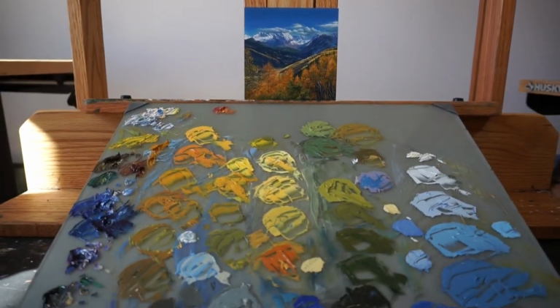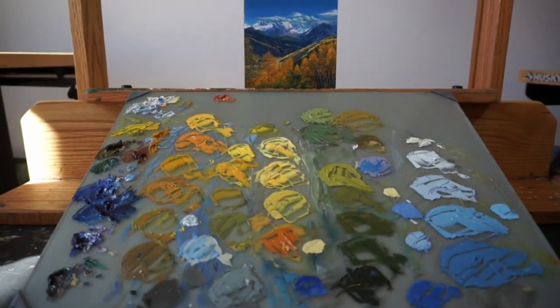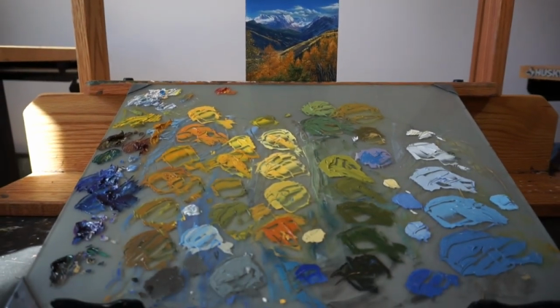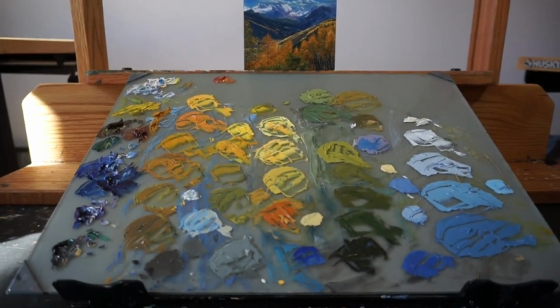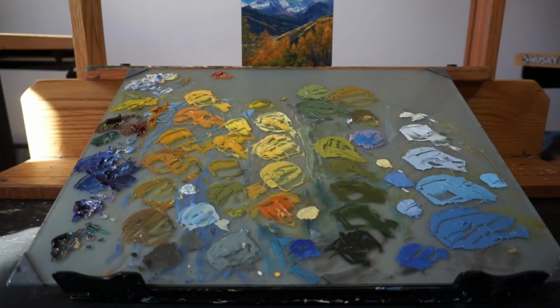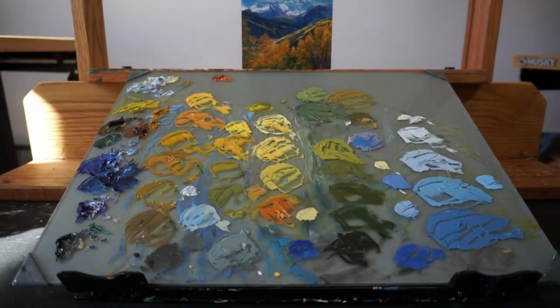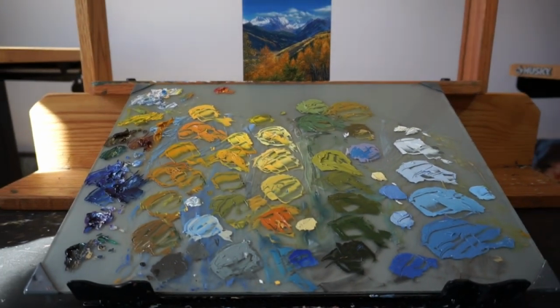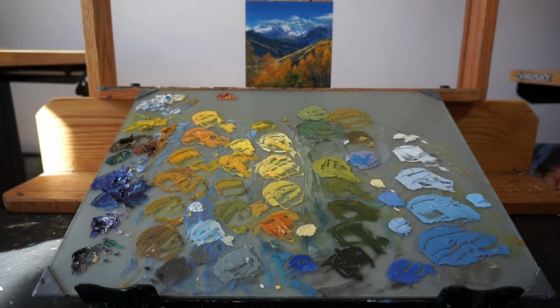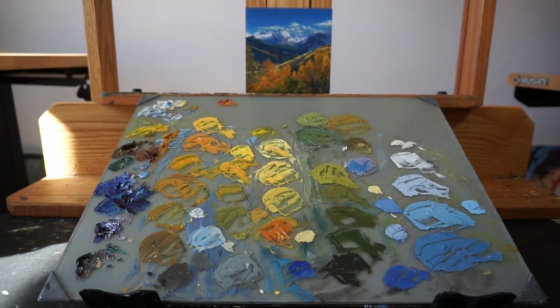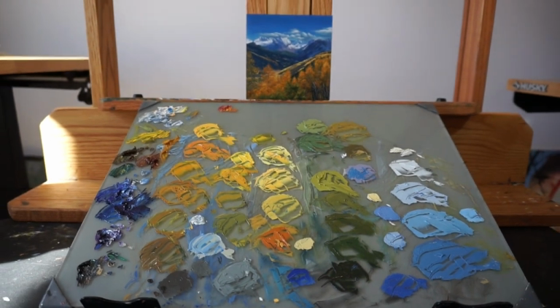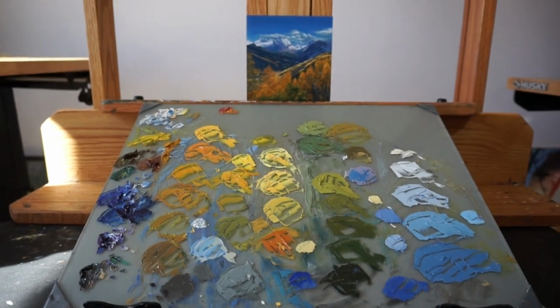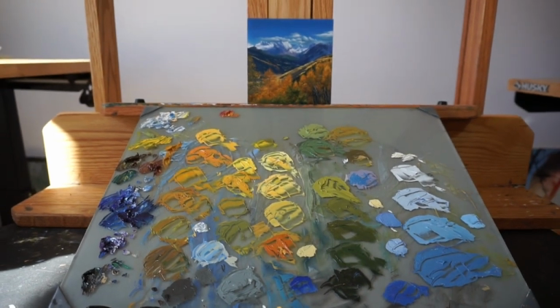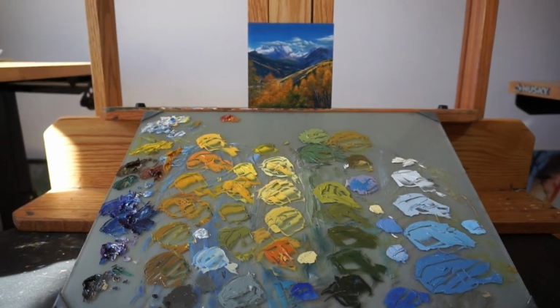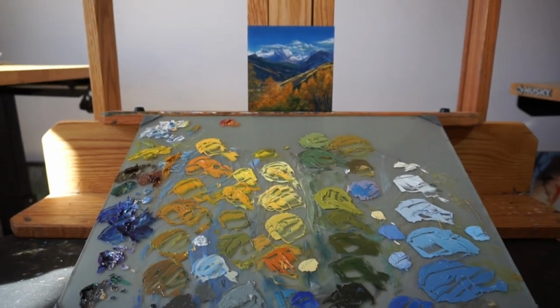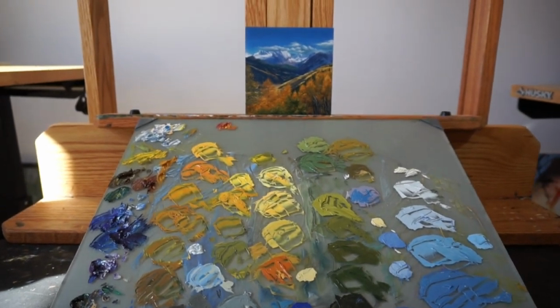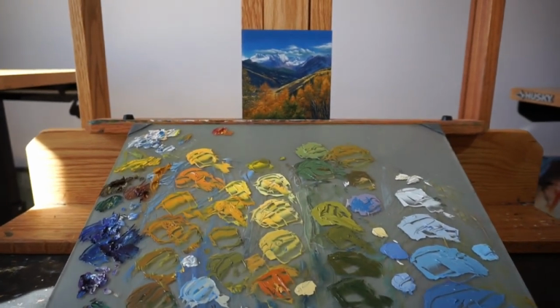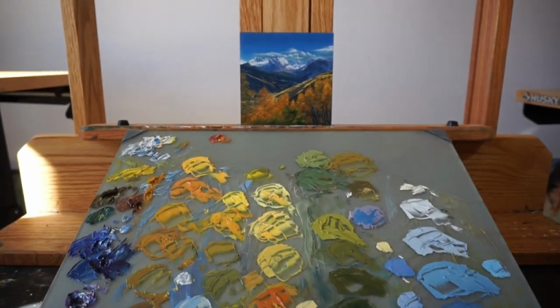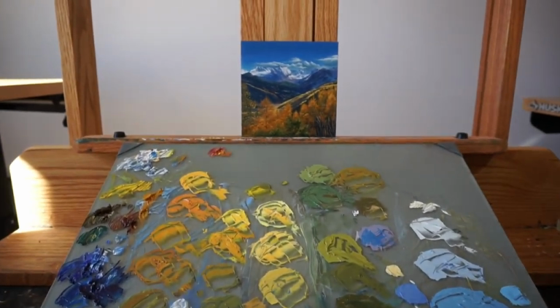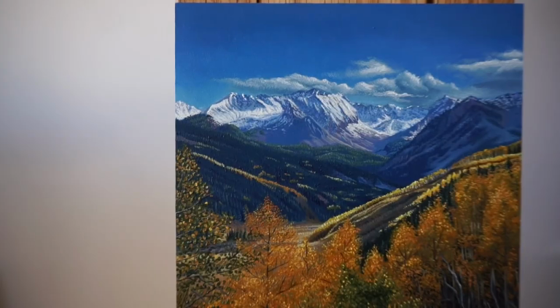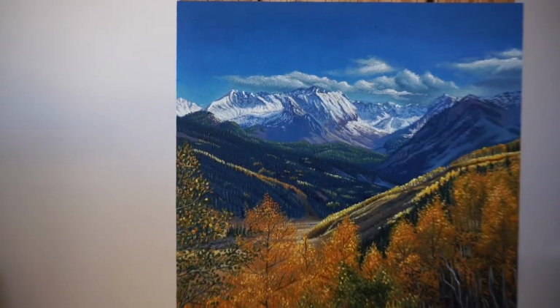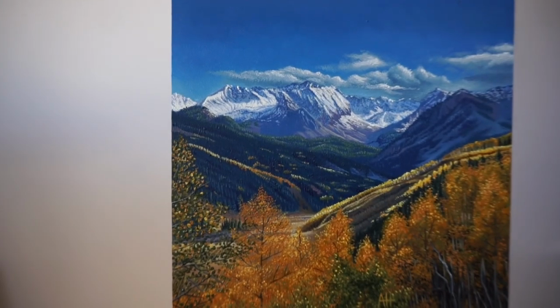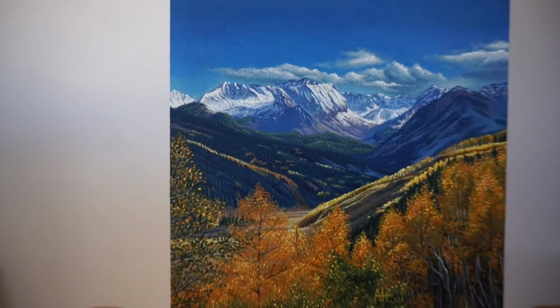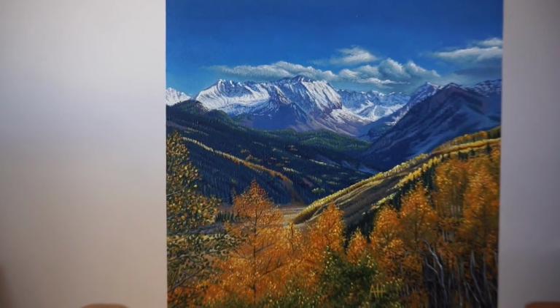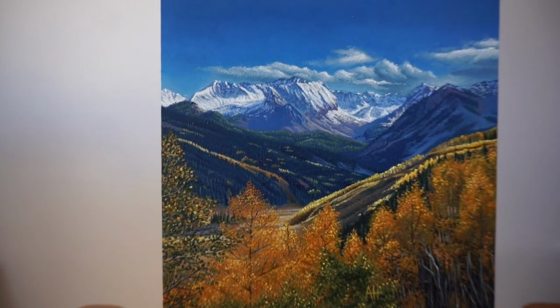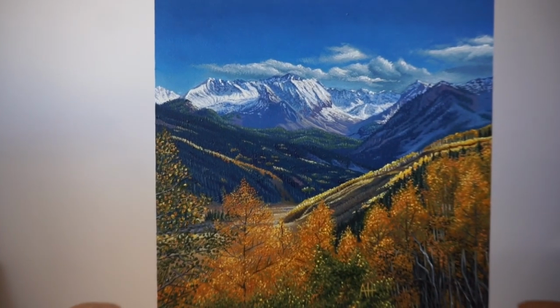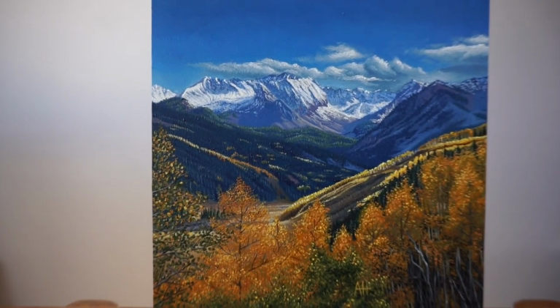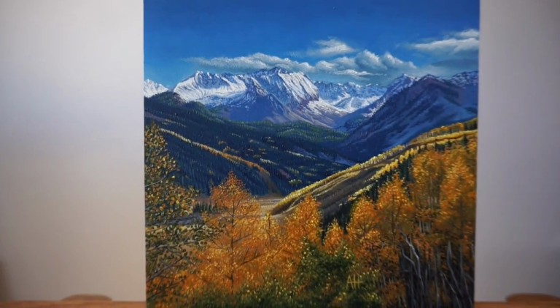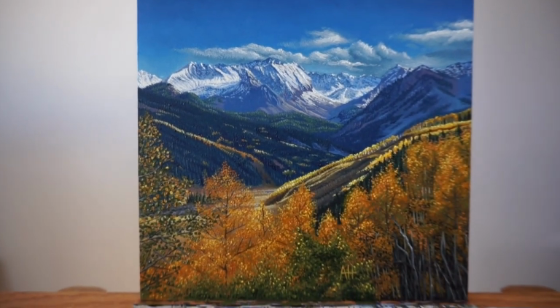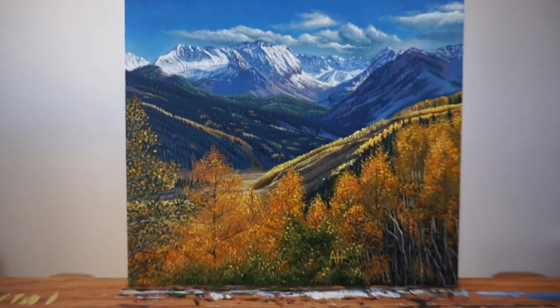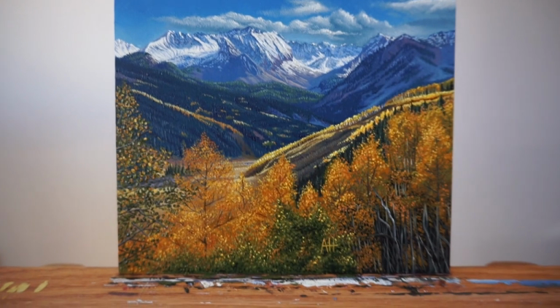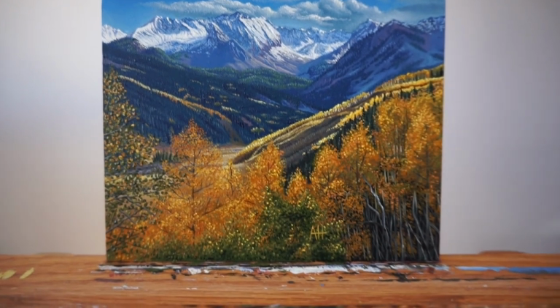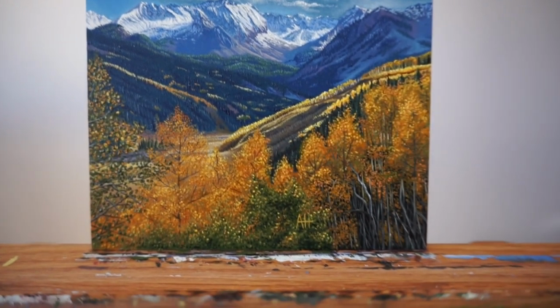Overall I'm really happy with how this piece turned out. I put a lot of time into it and I couldn't be happier with the result.